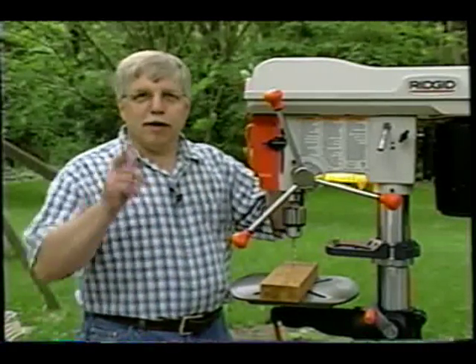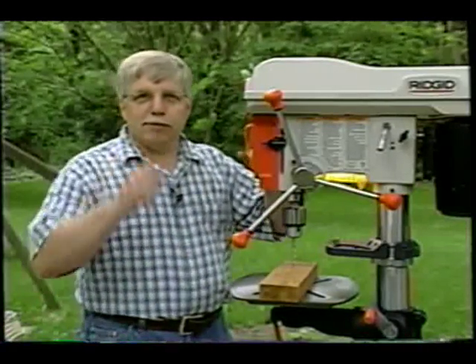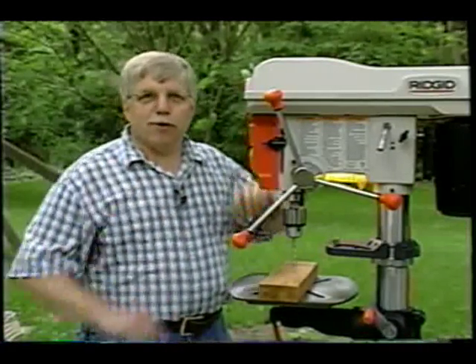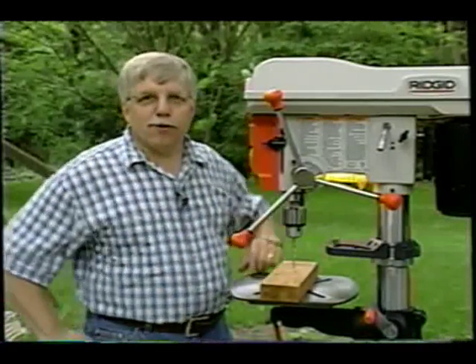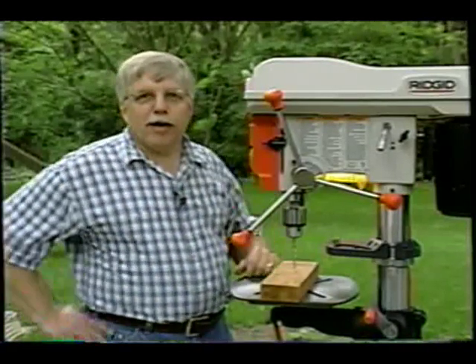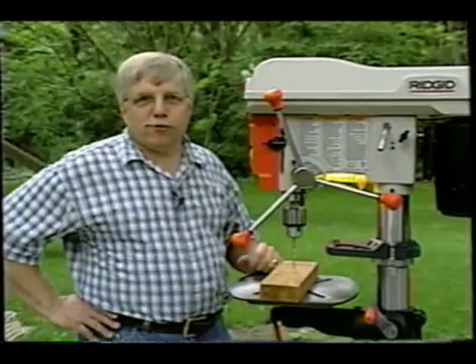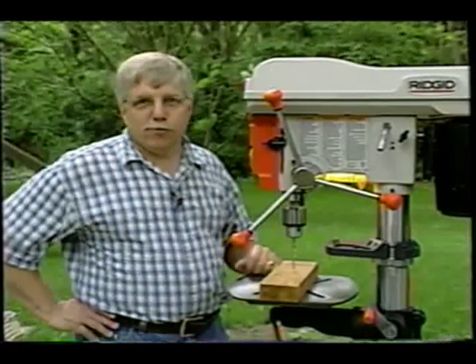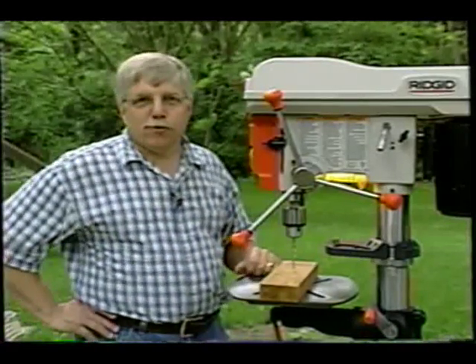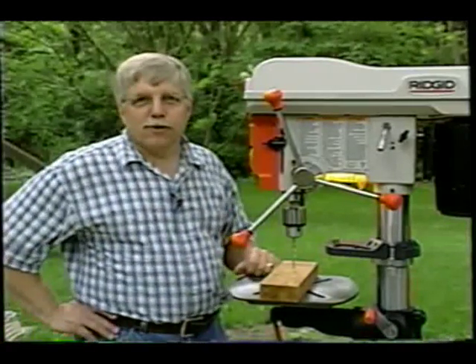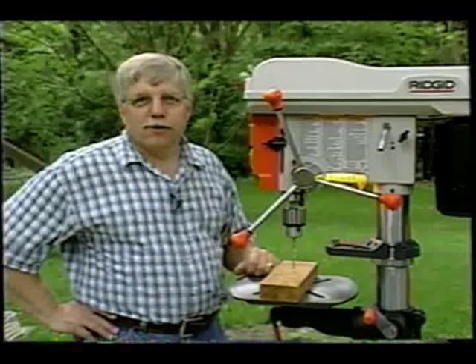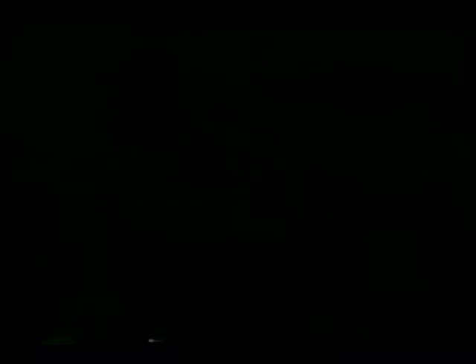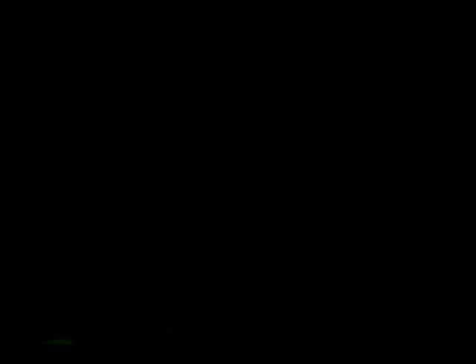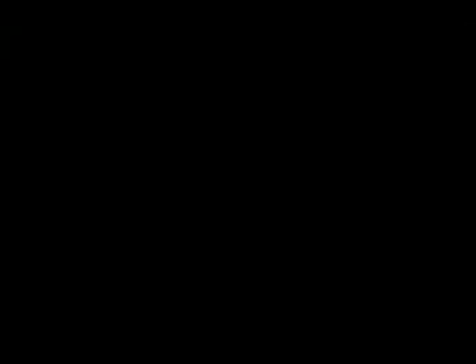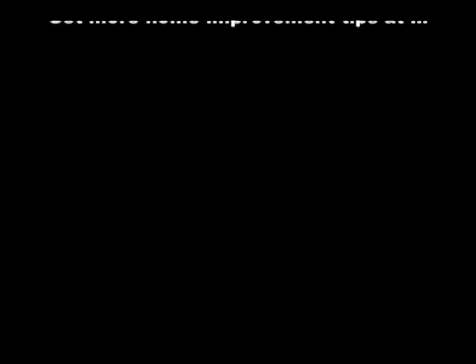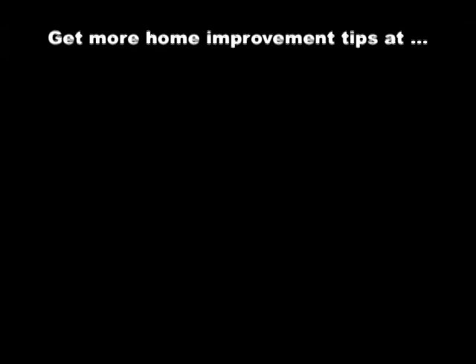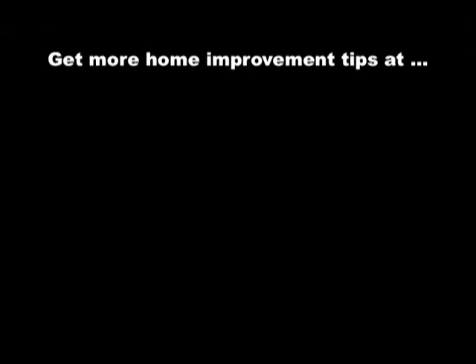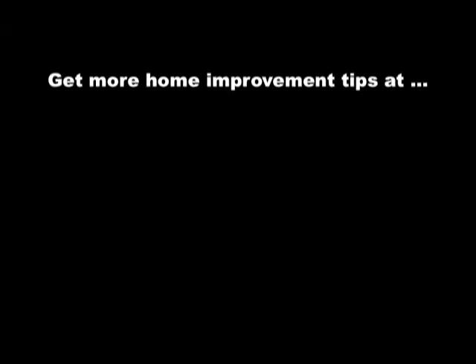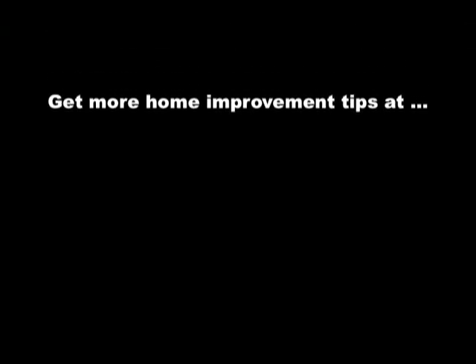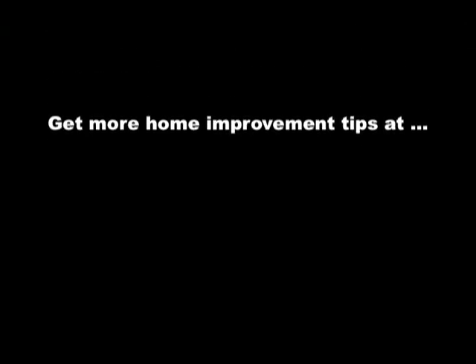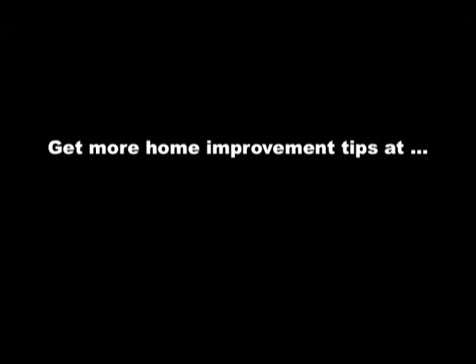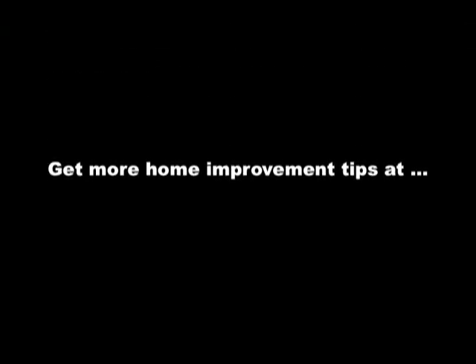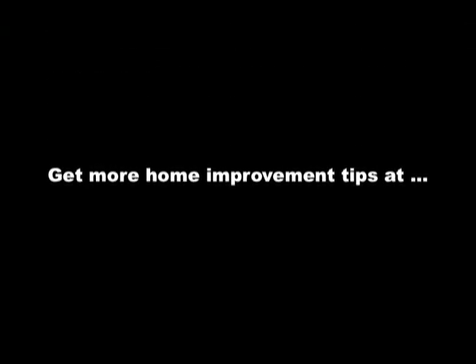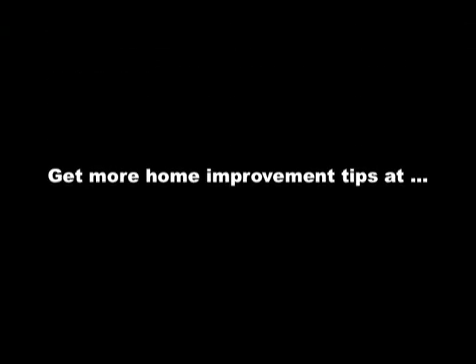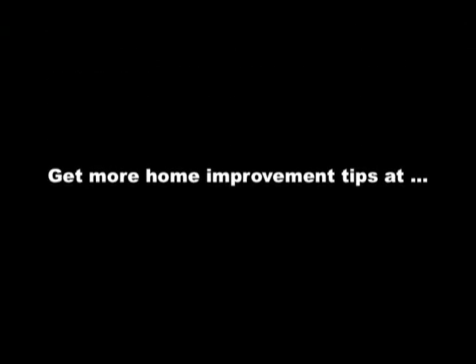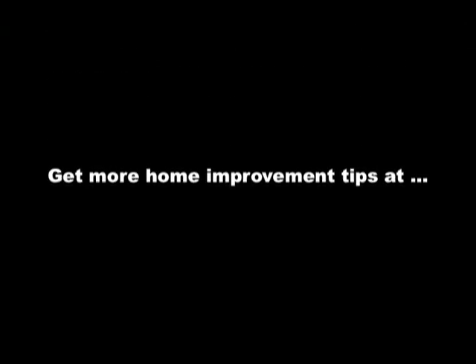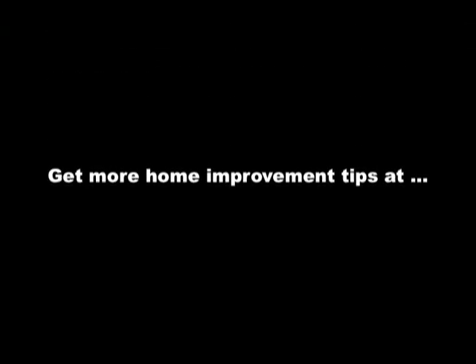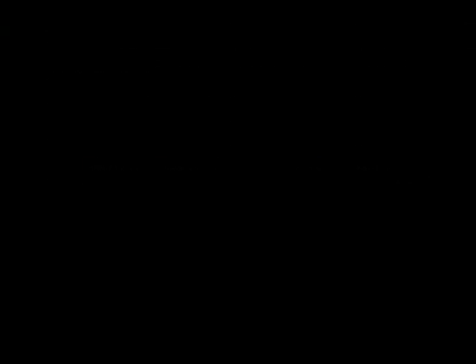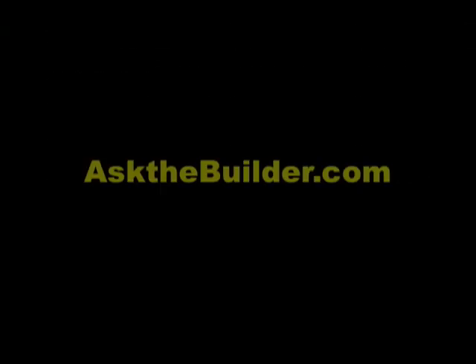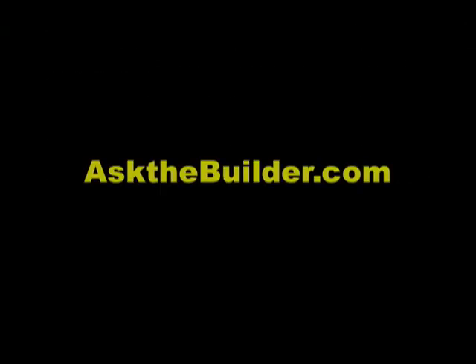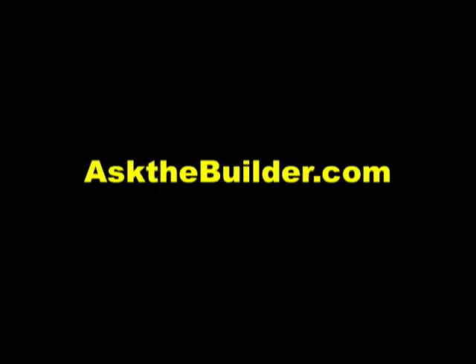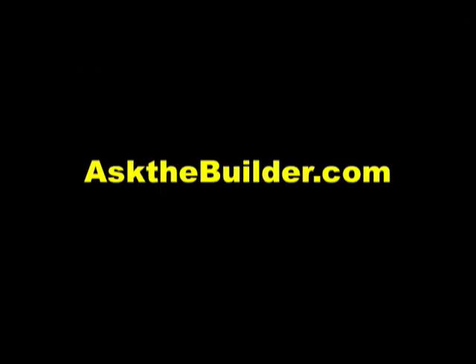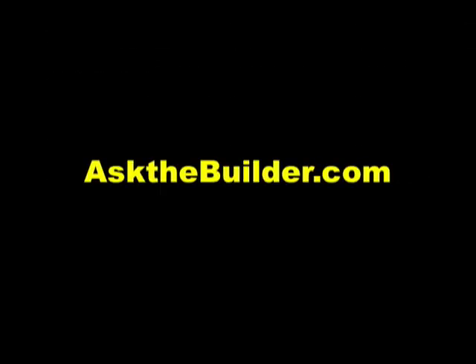I'm Tim Carter, Ask the Builder. If you want to discover more home improvement tips, go to askthebuilder.com.